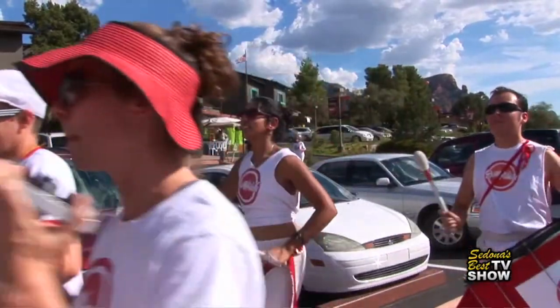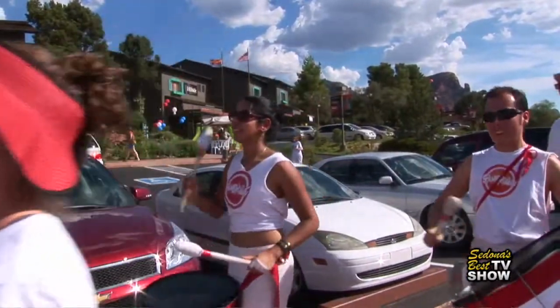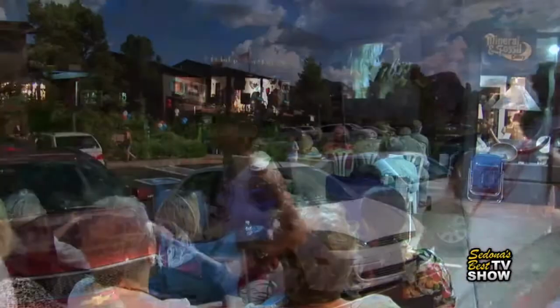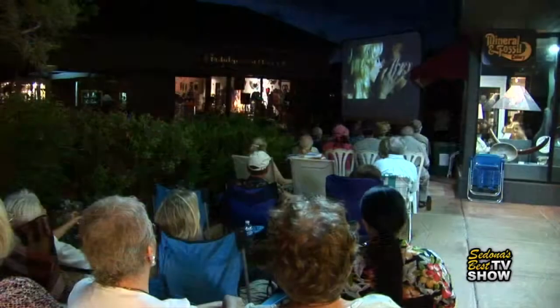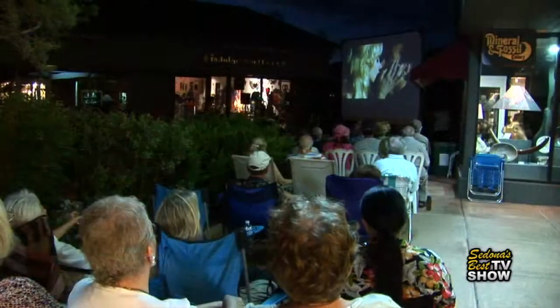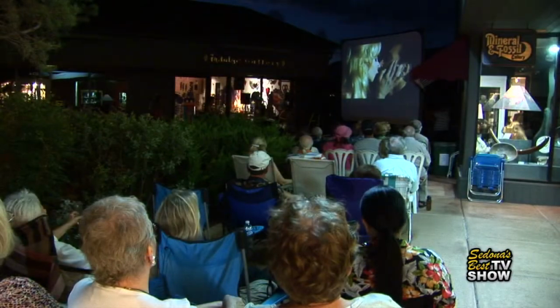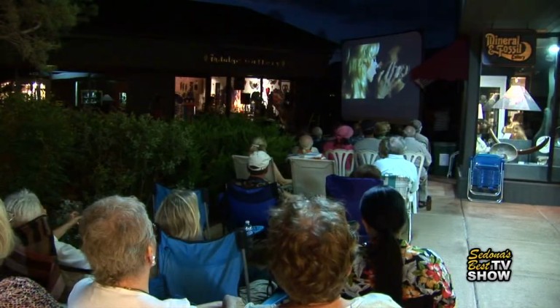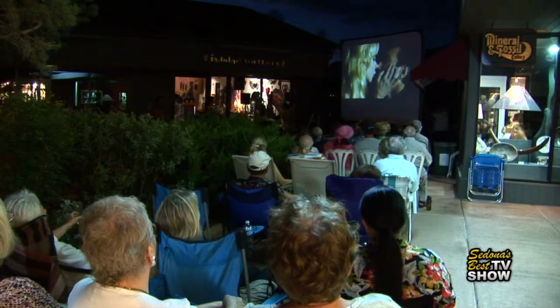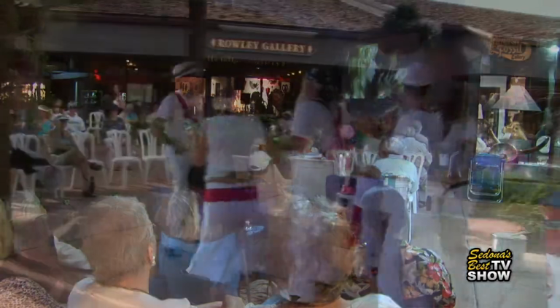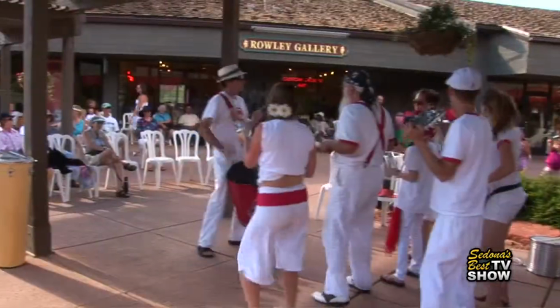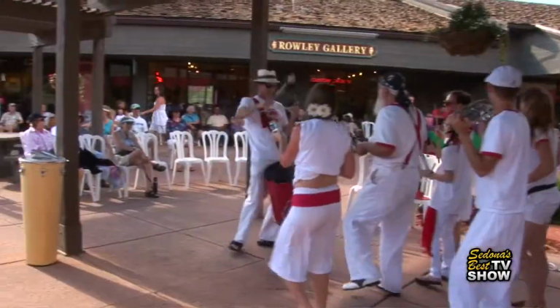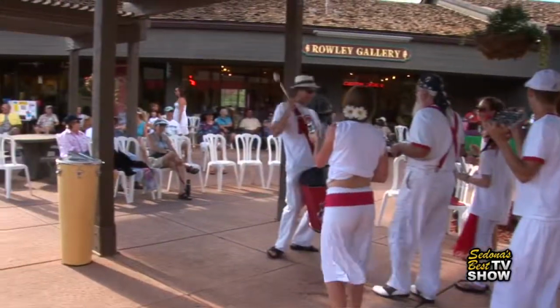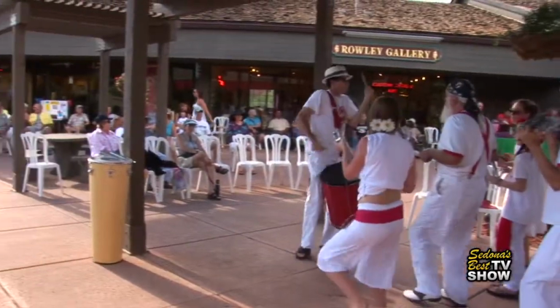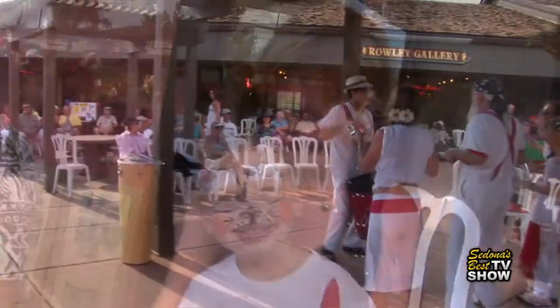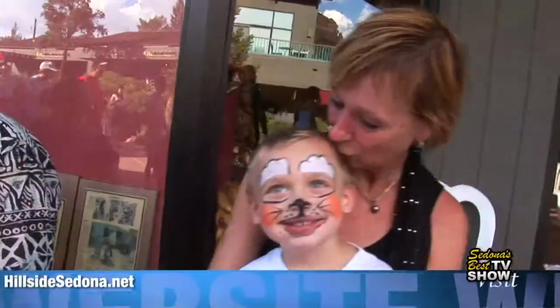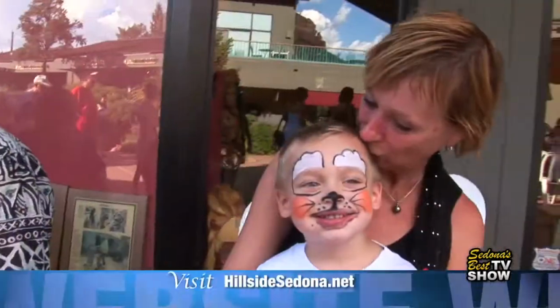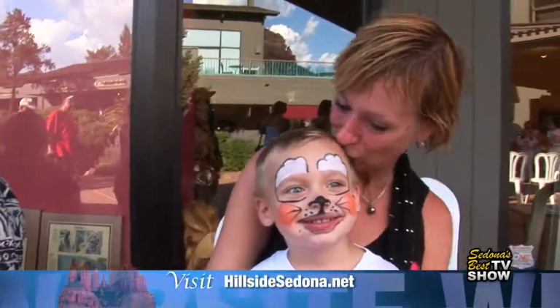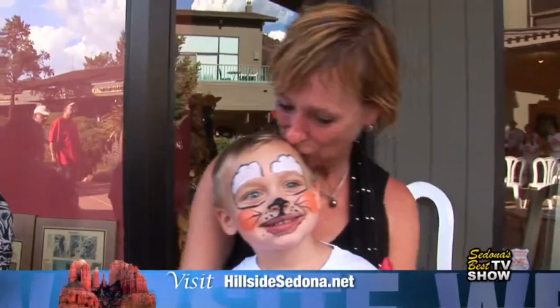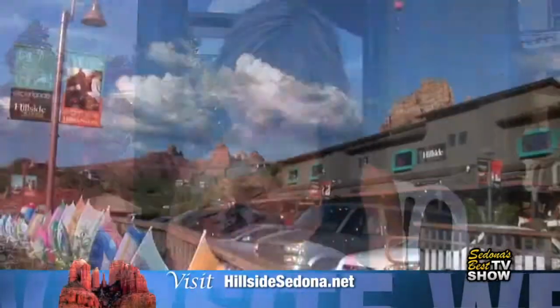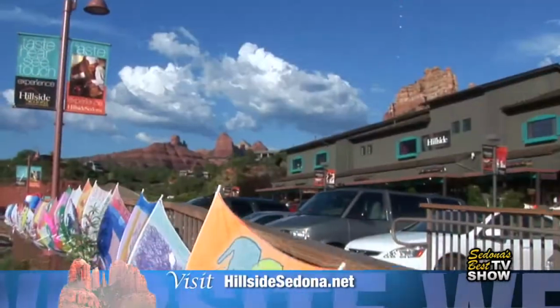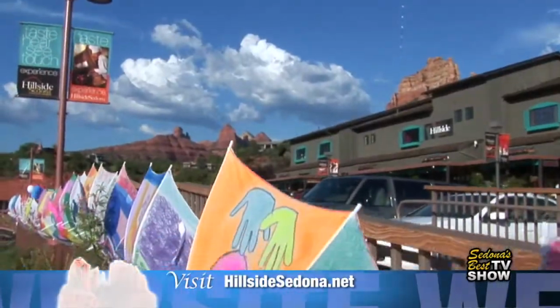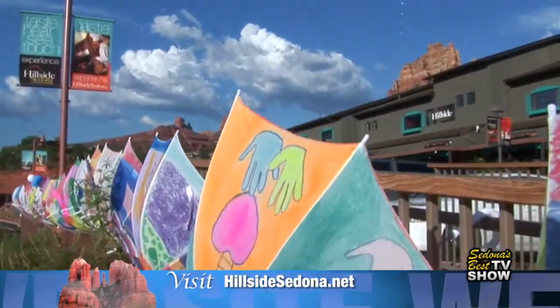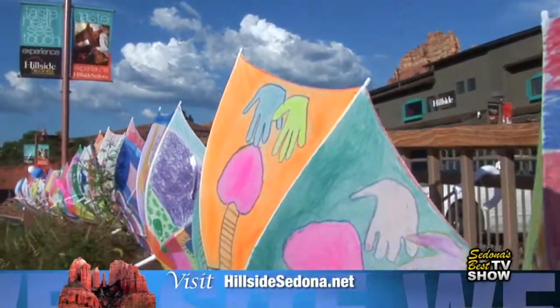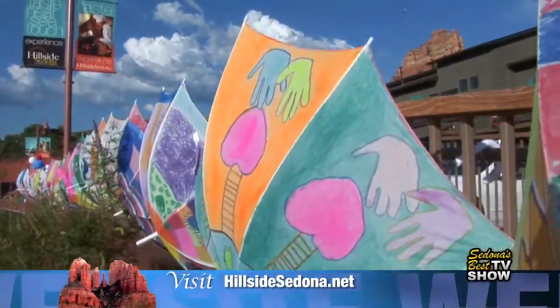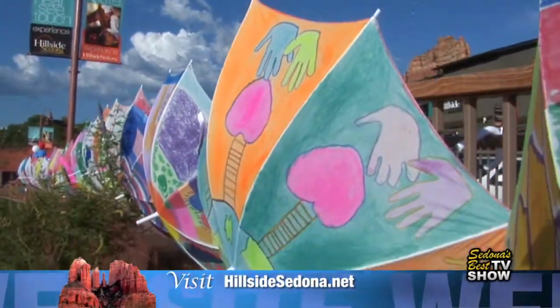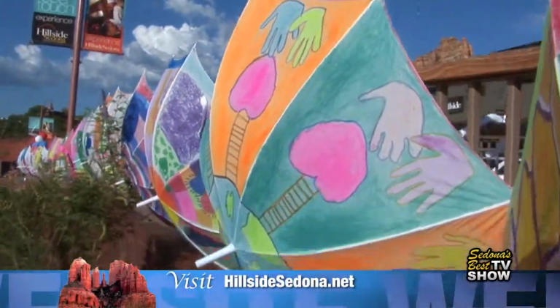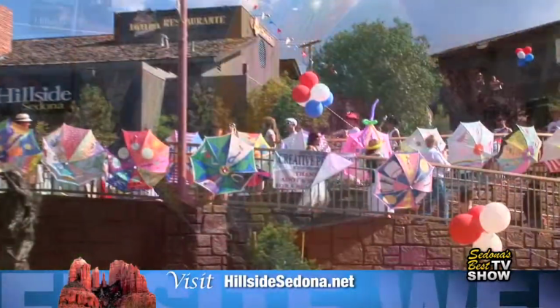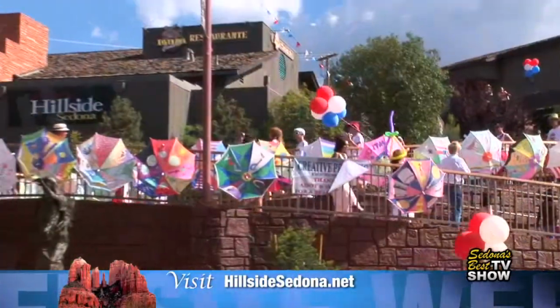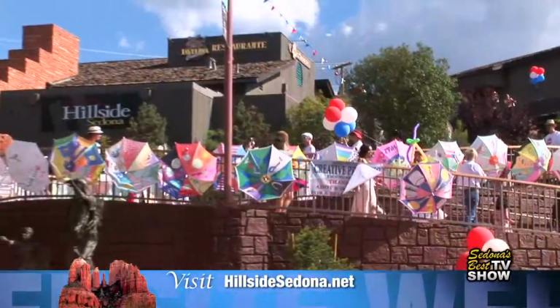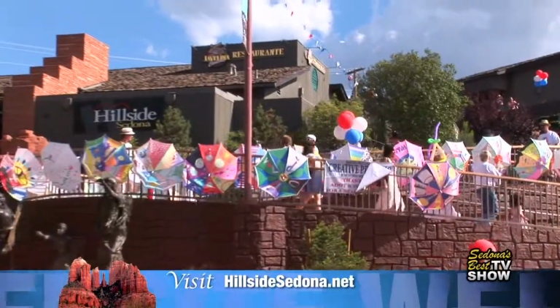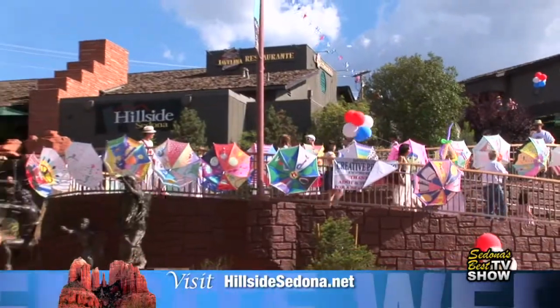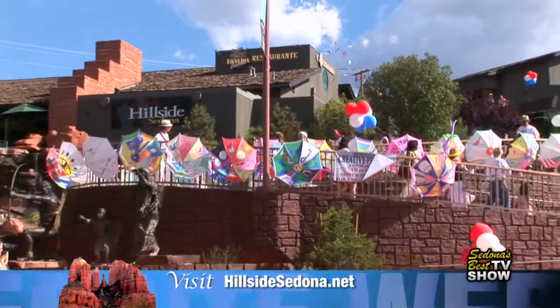Hillside's more than just a shopping center. It's part of Sedona. For more information about Hillside and its events, please visit hillsidesedona.net.